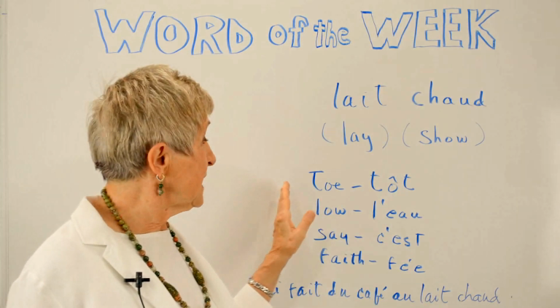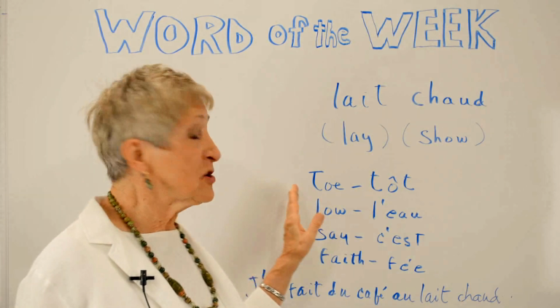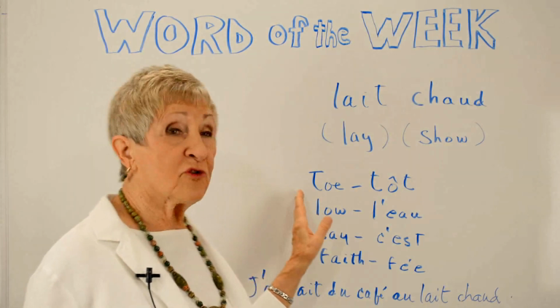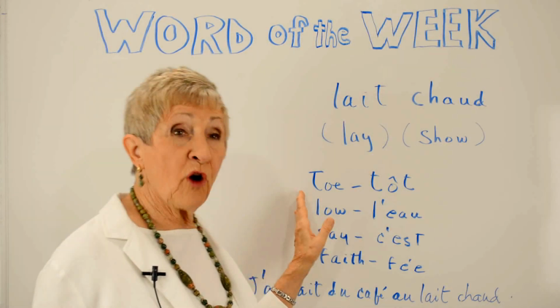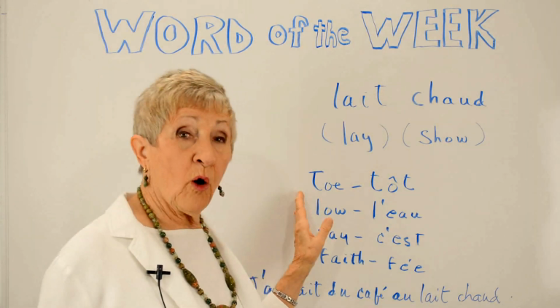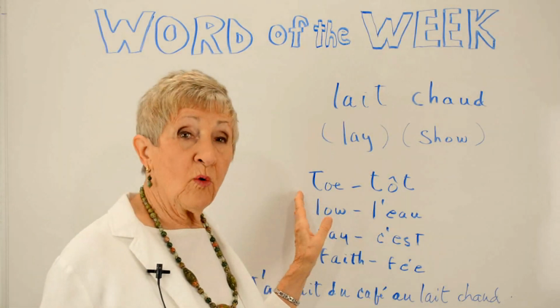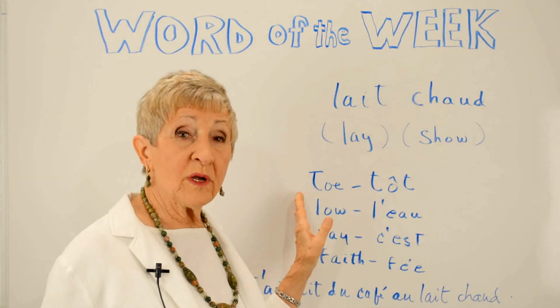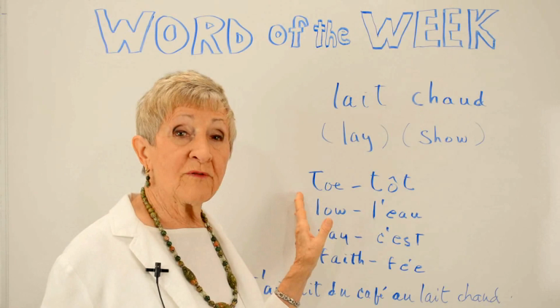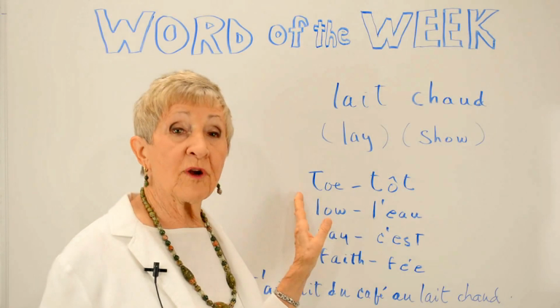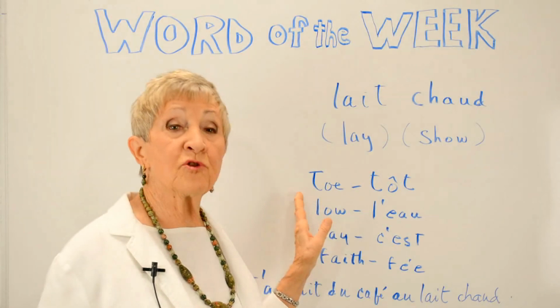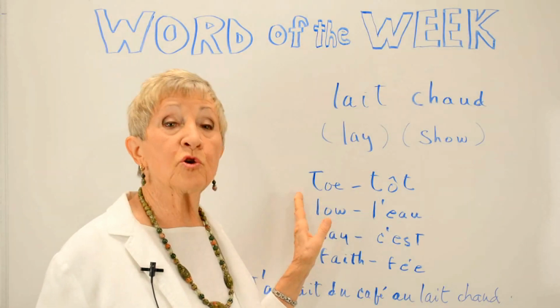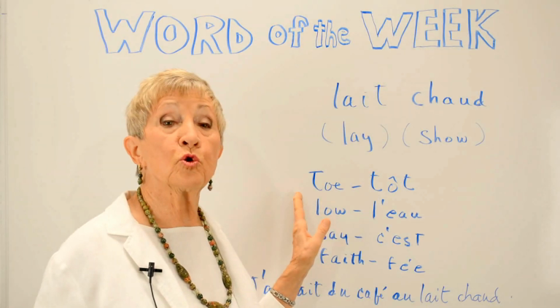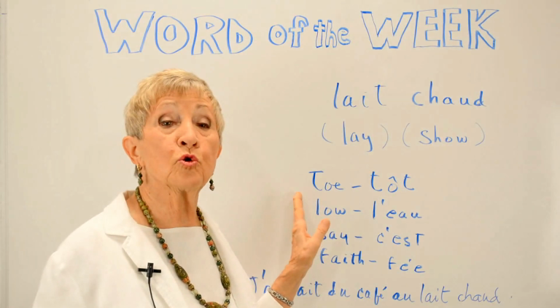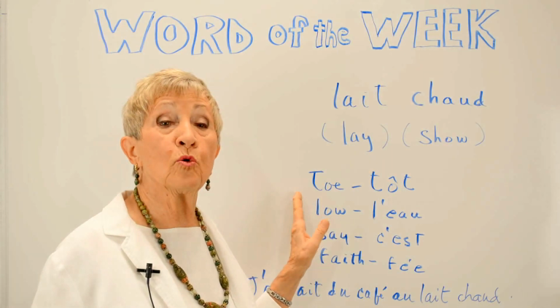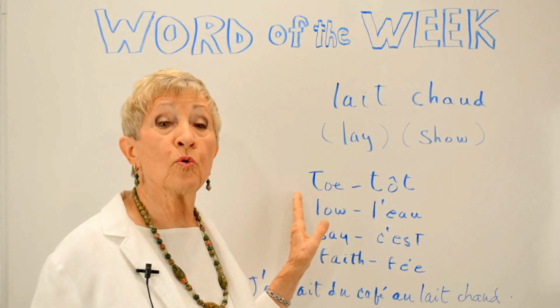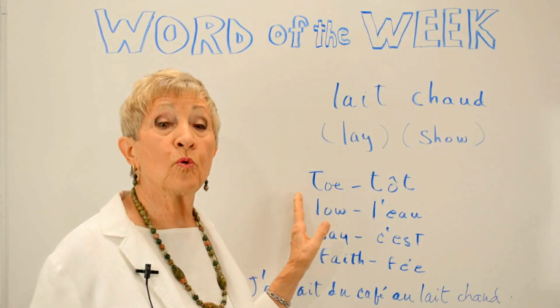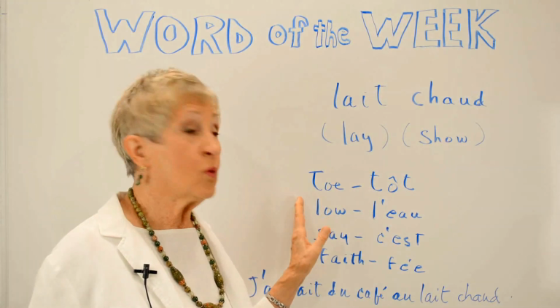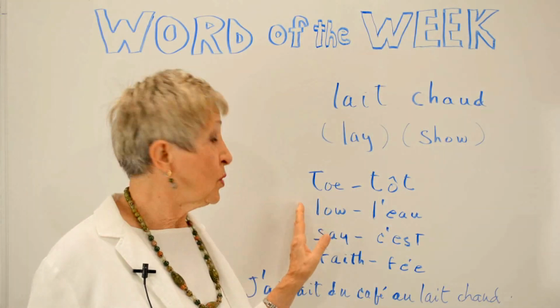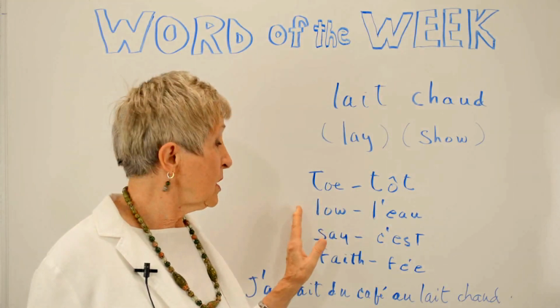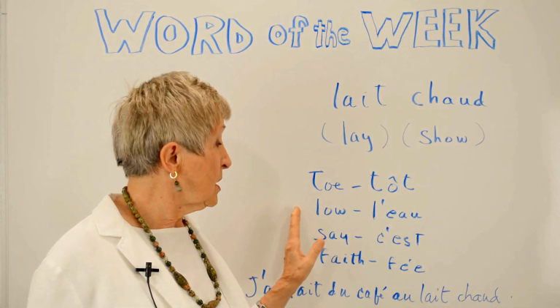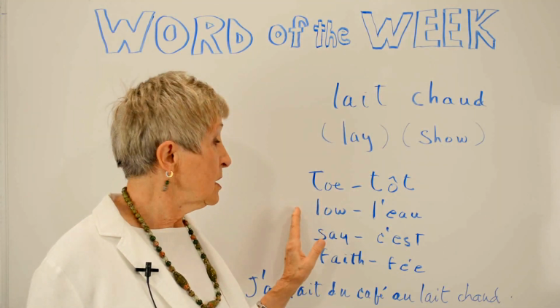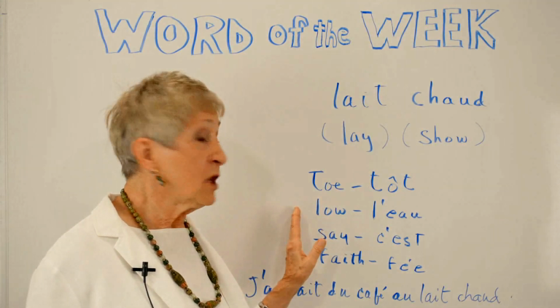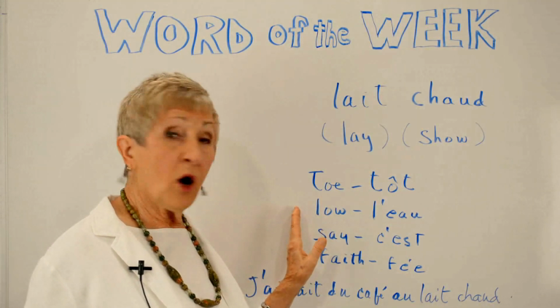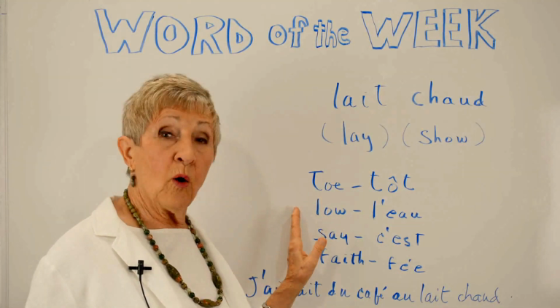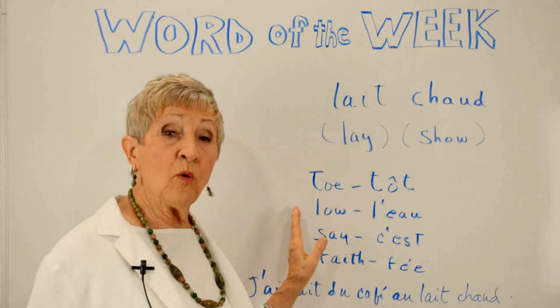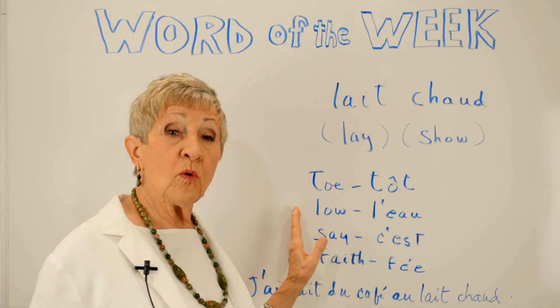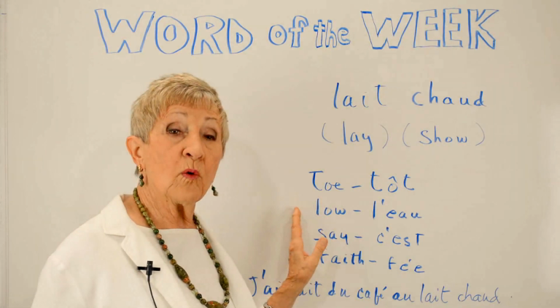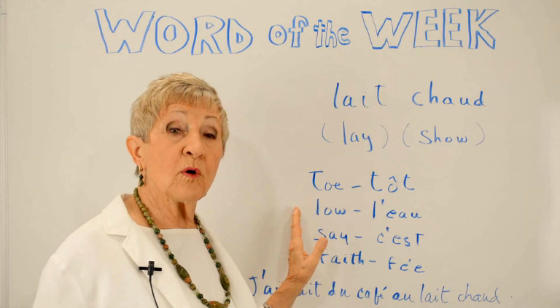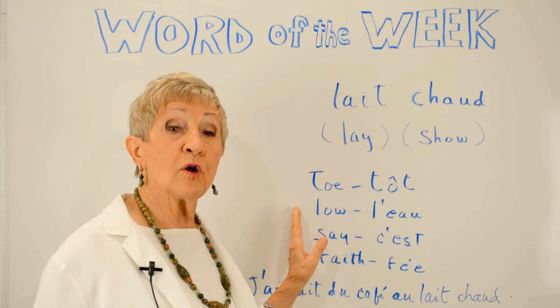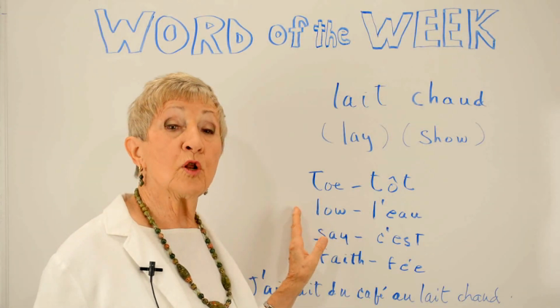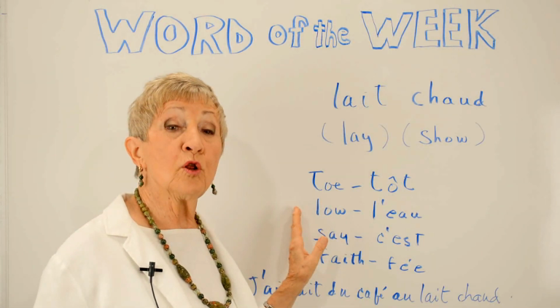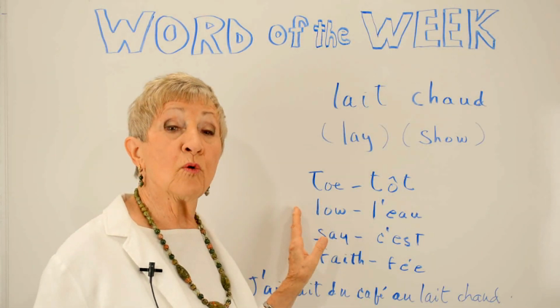So let's take a few contrasts here. In English: toe. In French: l'eau. L'eau.